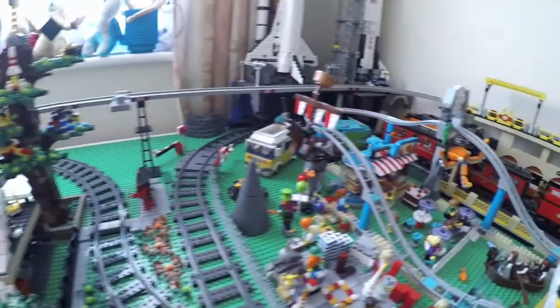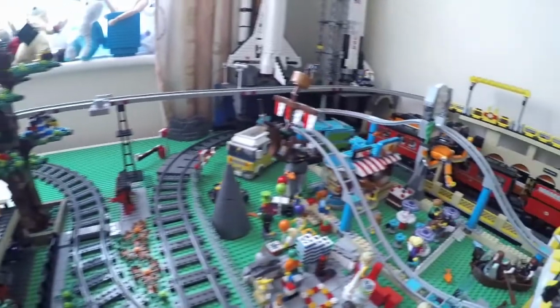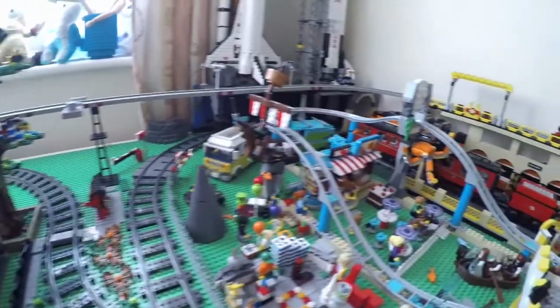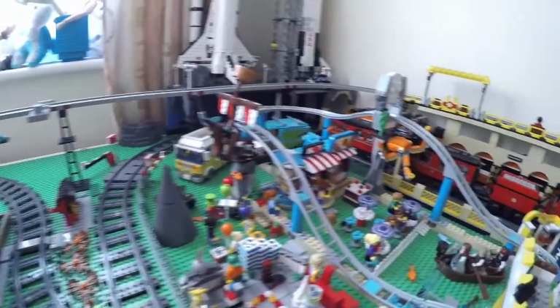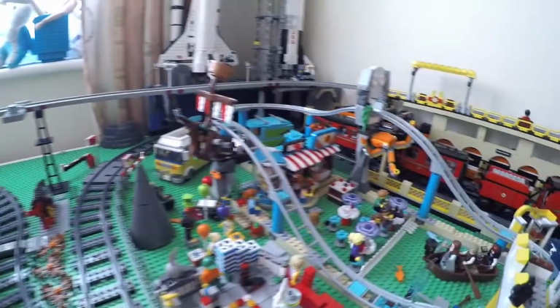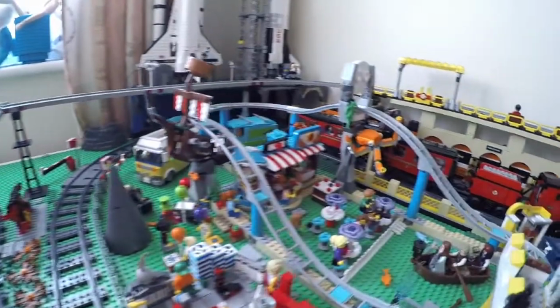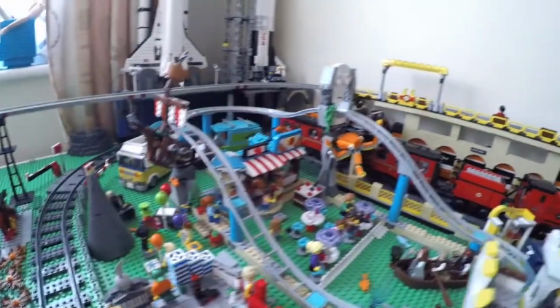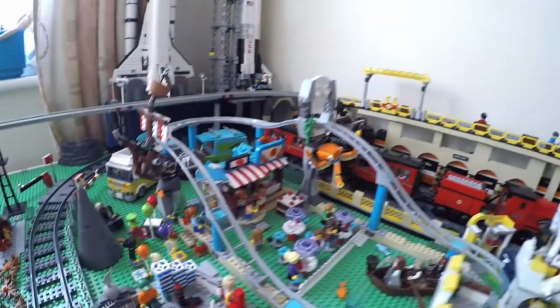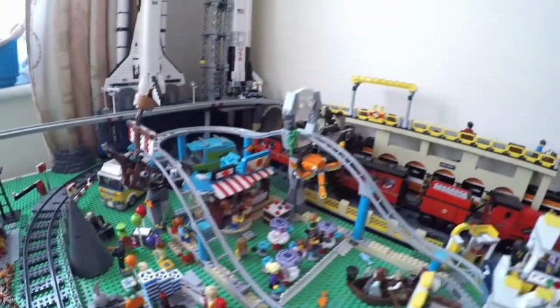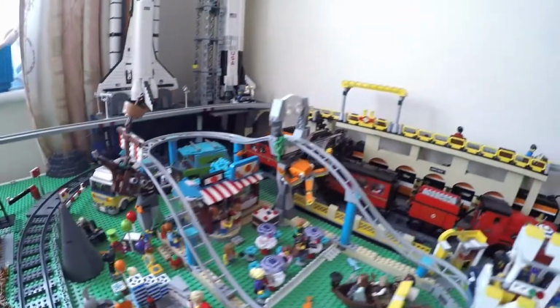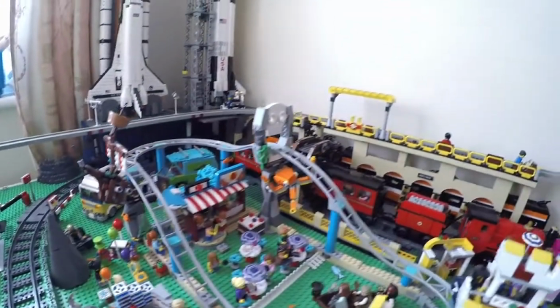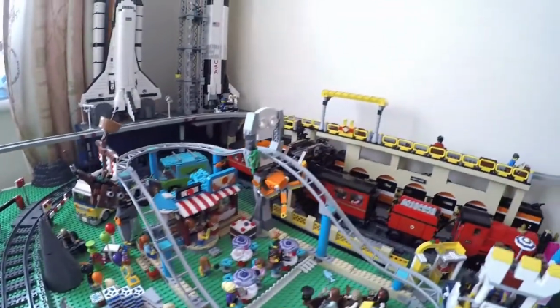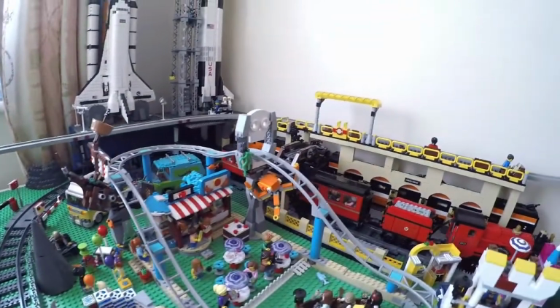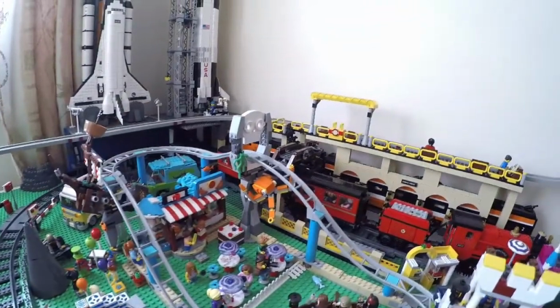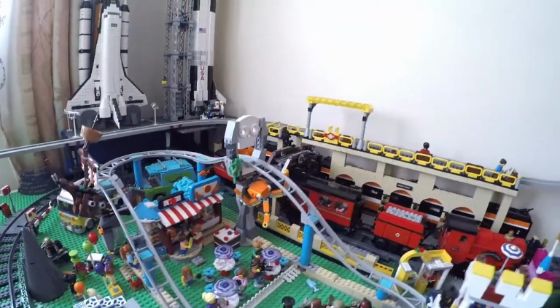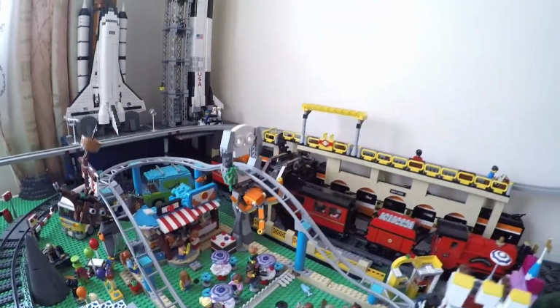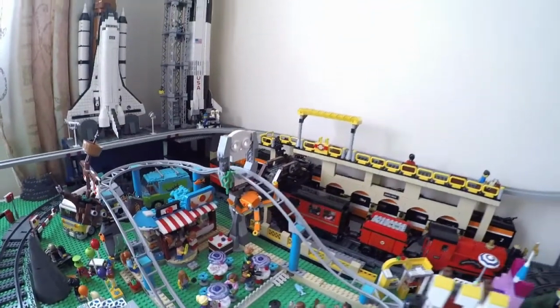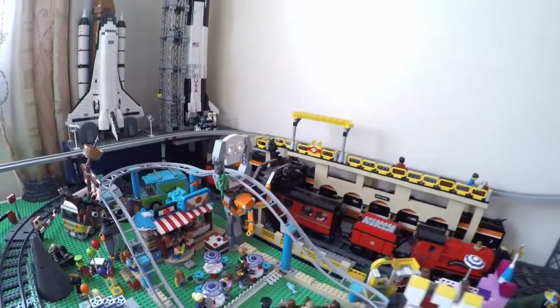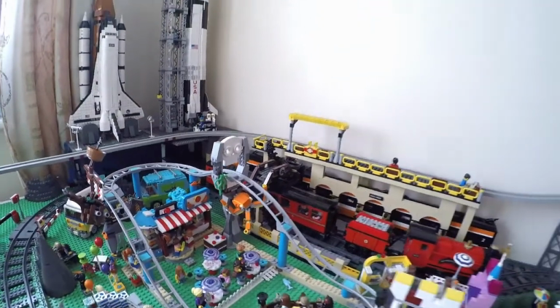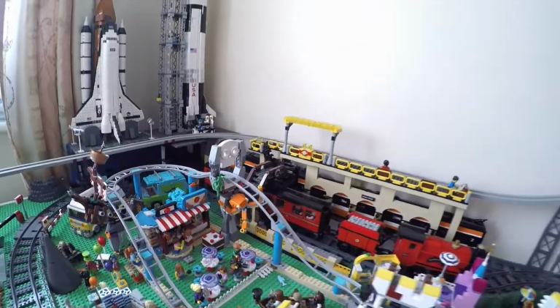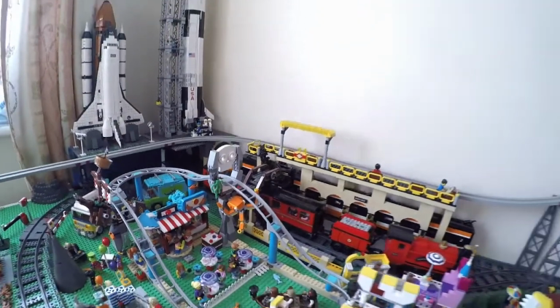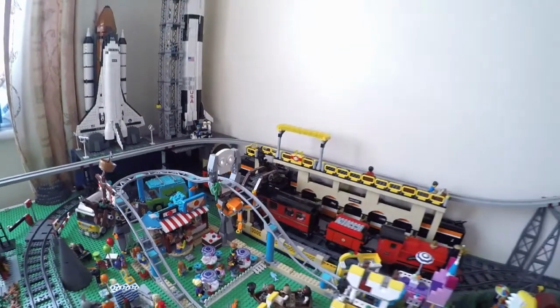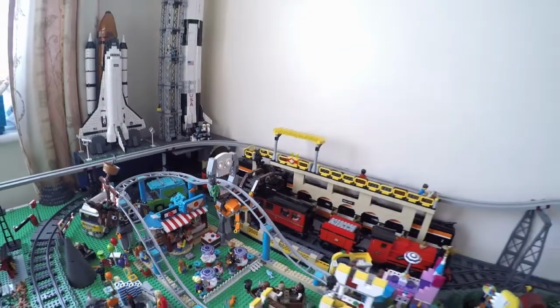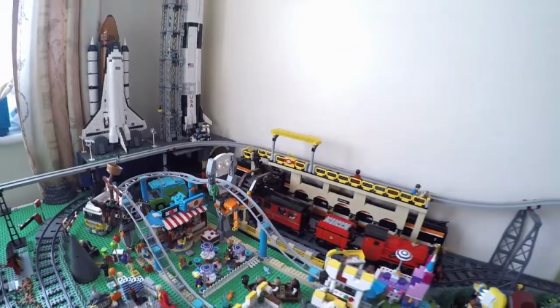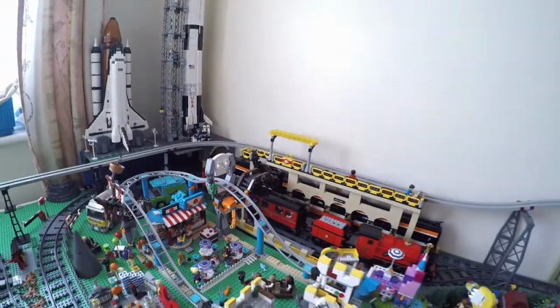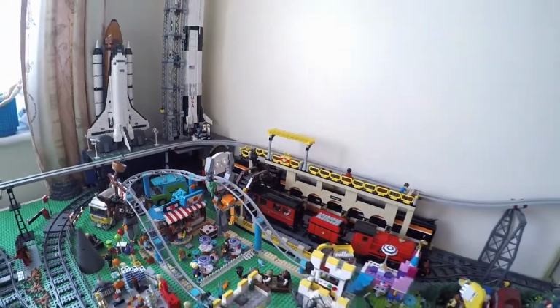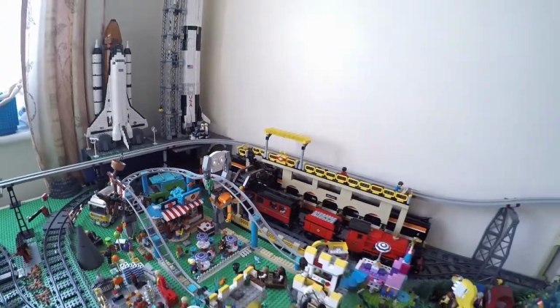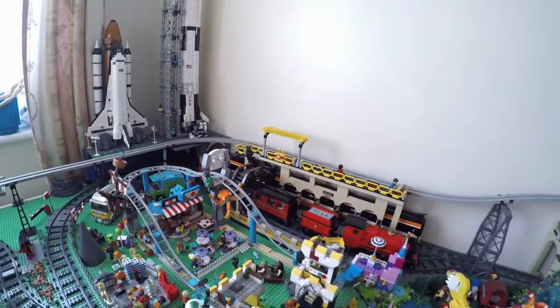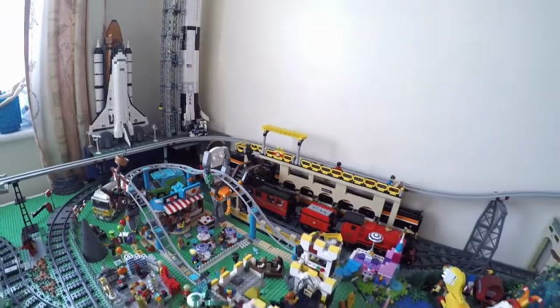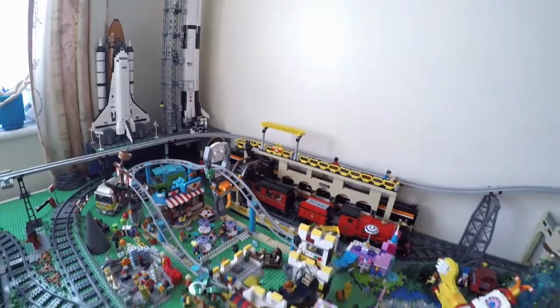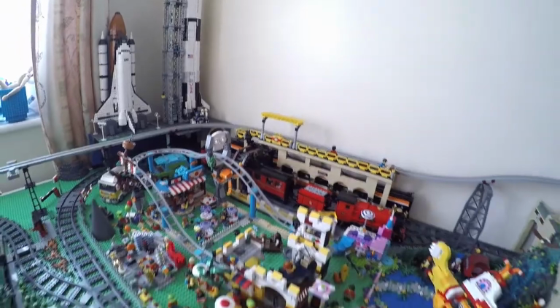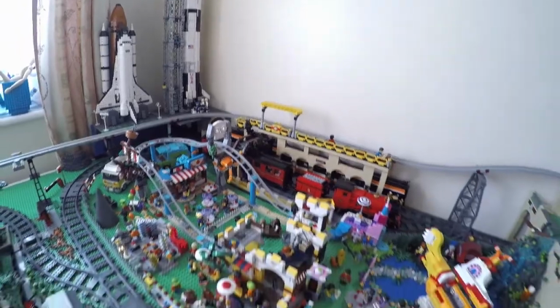I also need to do some more work on the Mount Clutchmore Funland to get the water around the roller coaster finished.